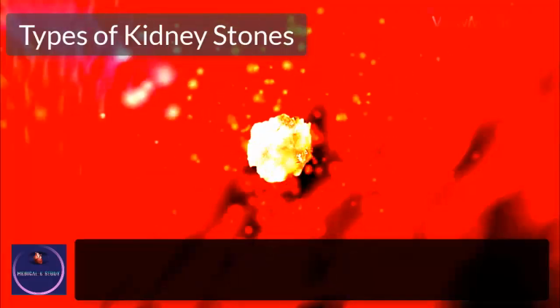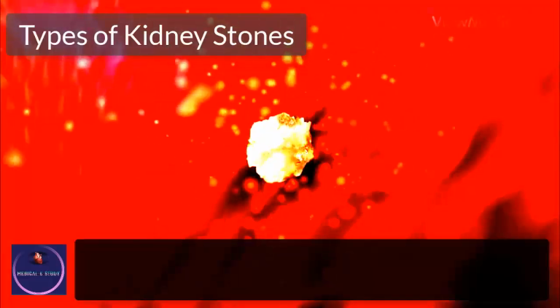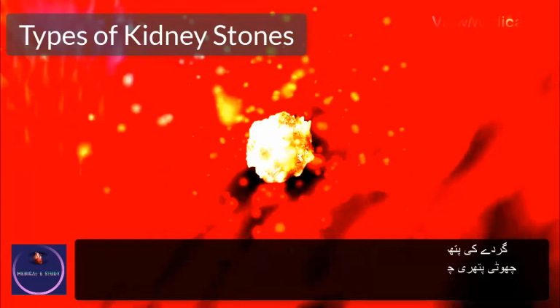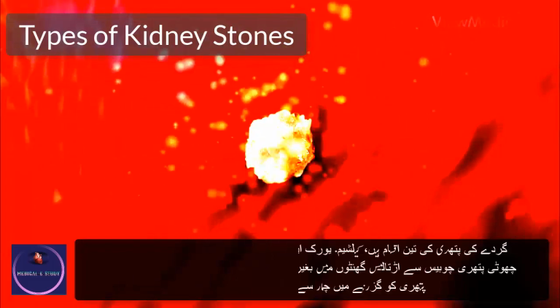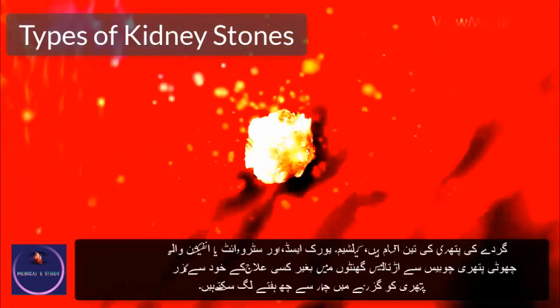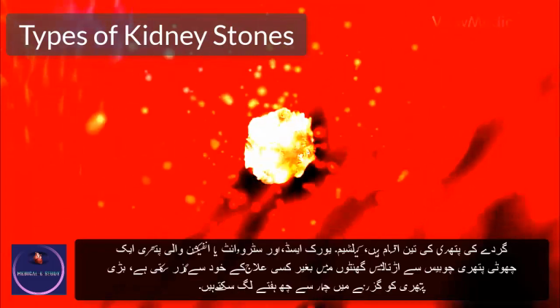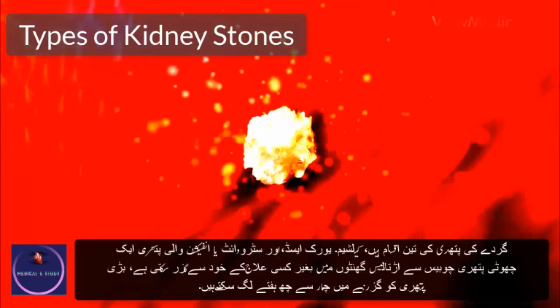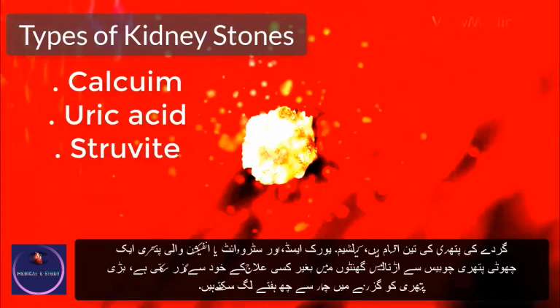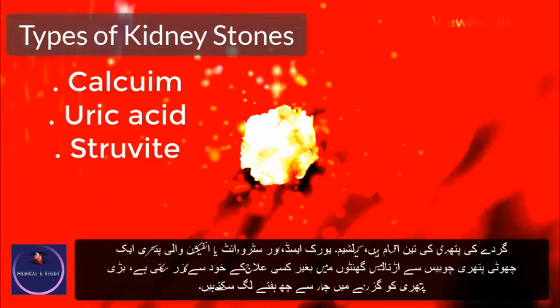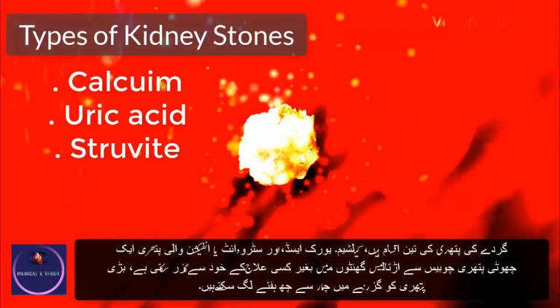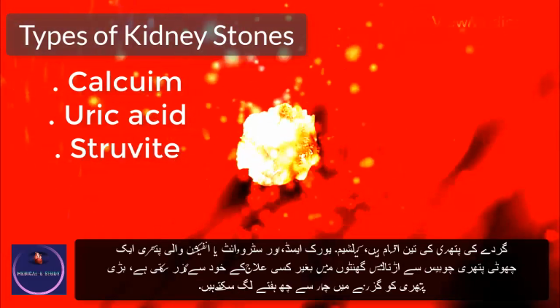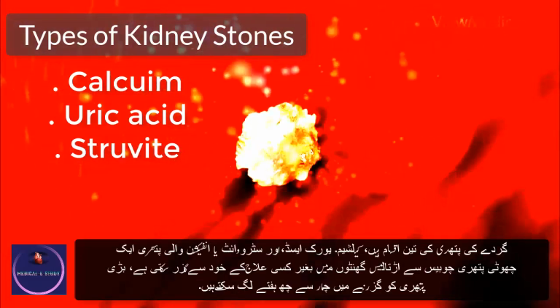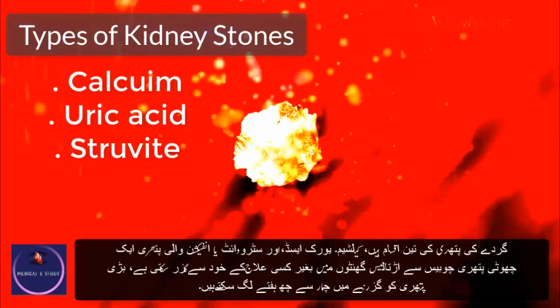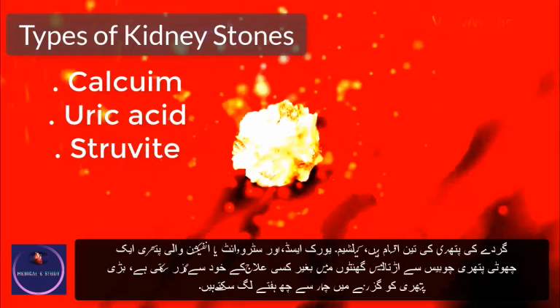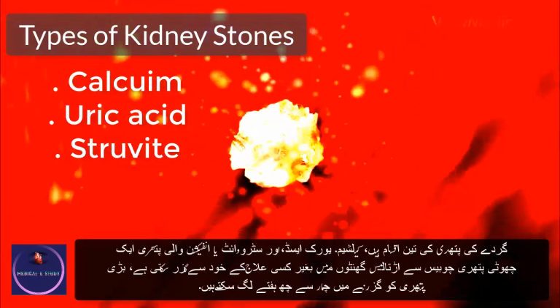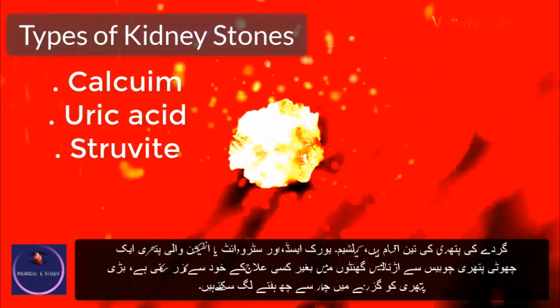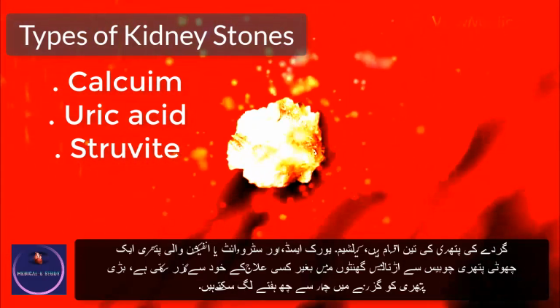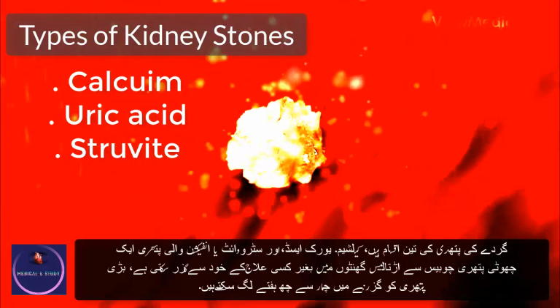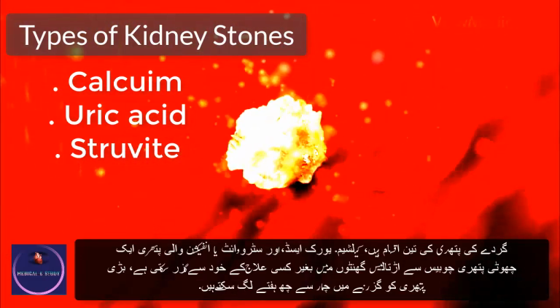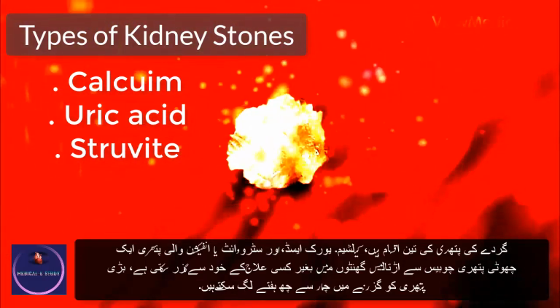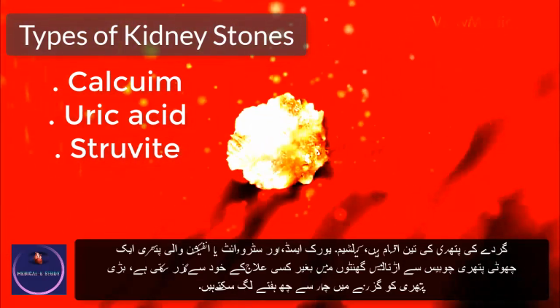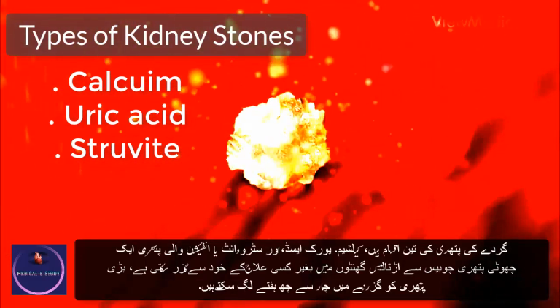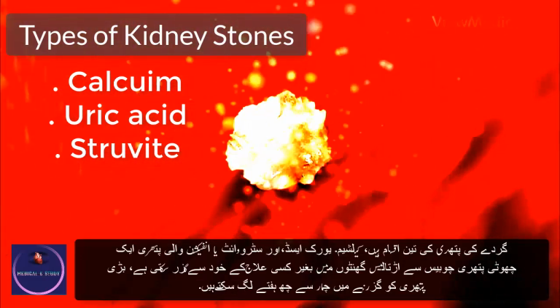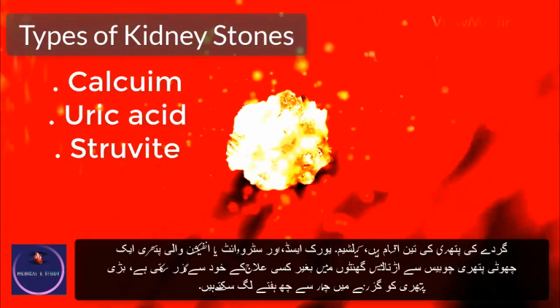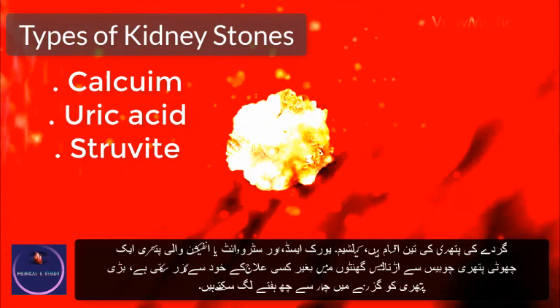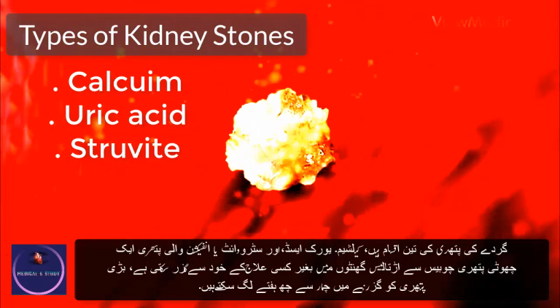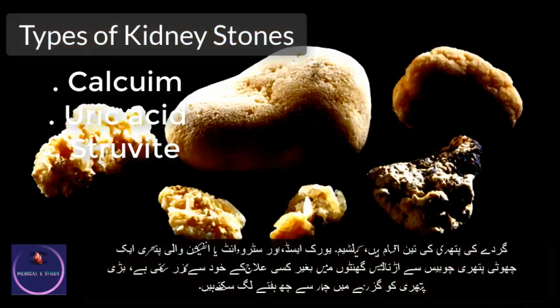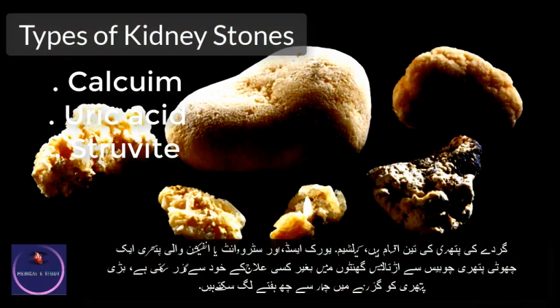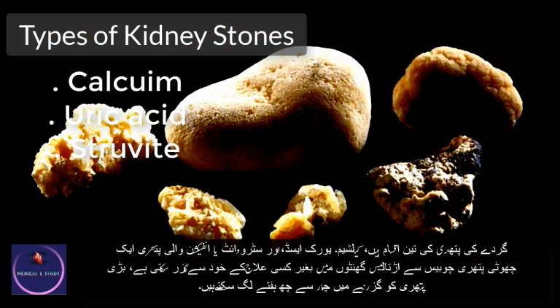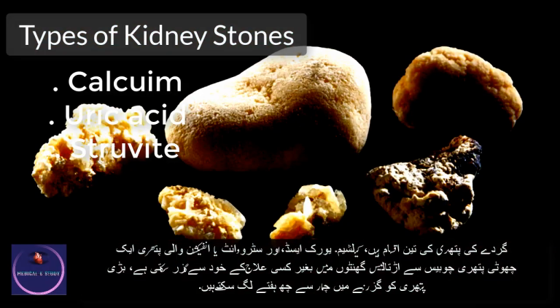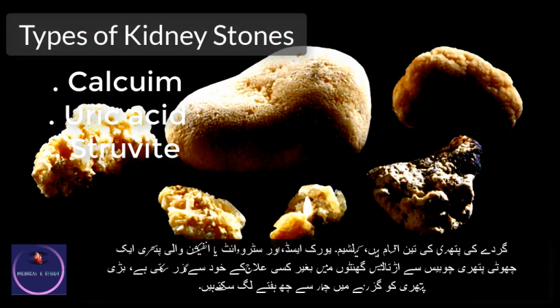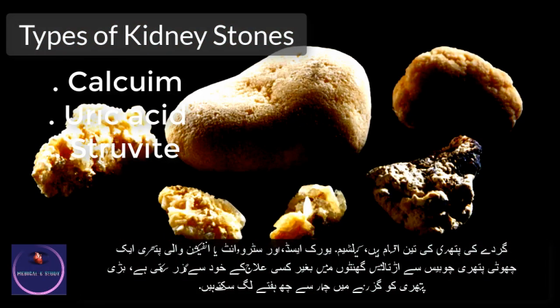There are three types of kidney stones: calcium, uric acid, and struvite, or an infection stone.